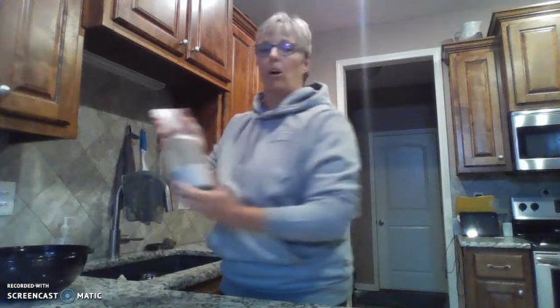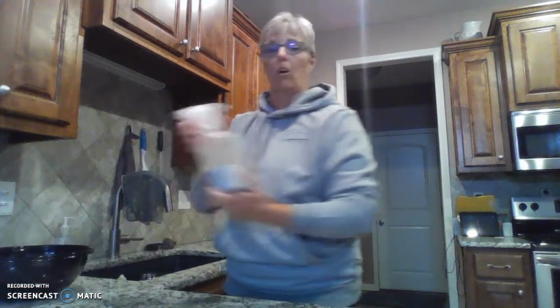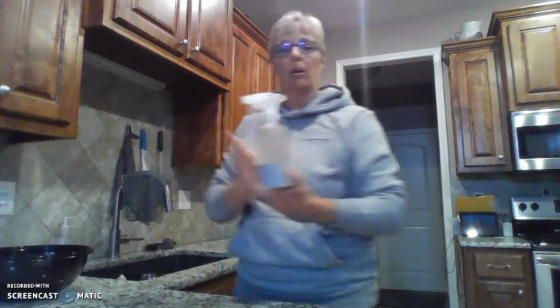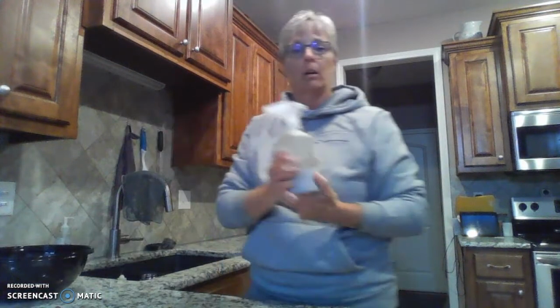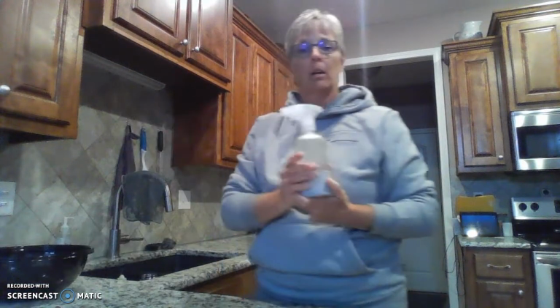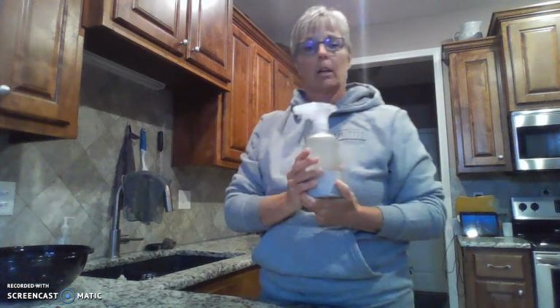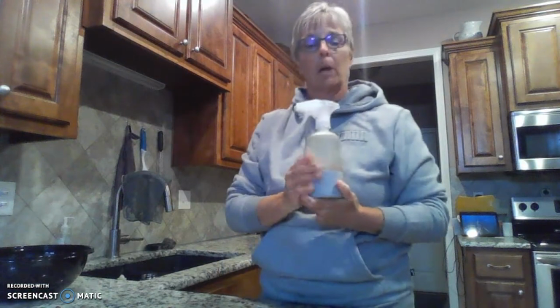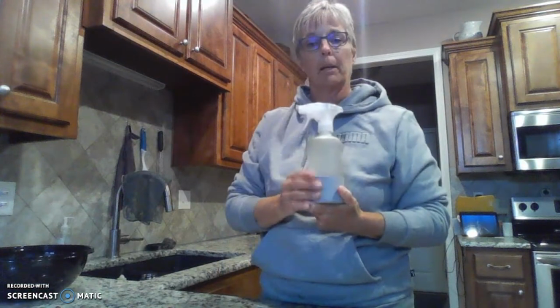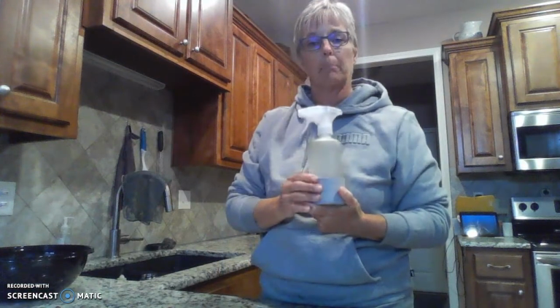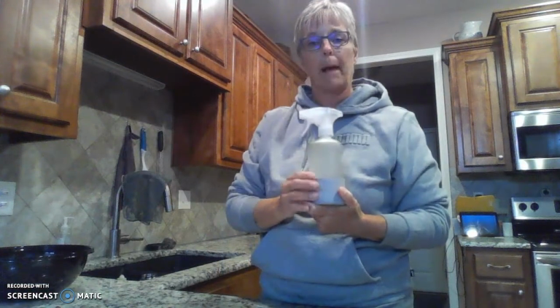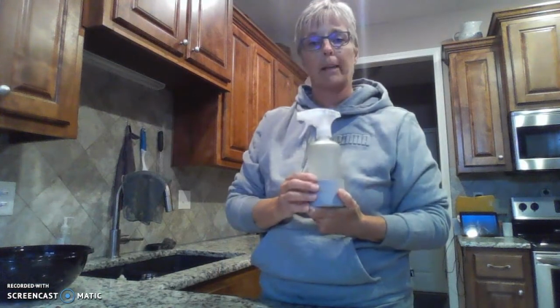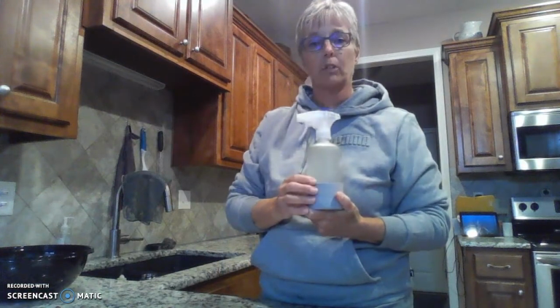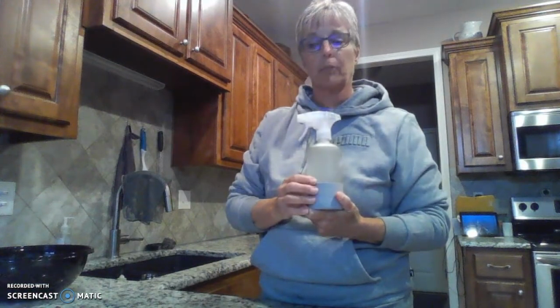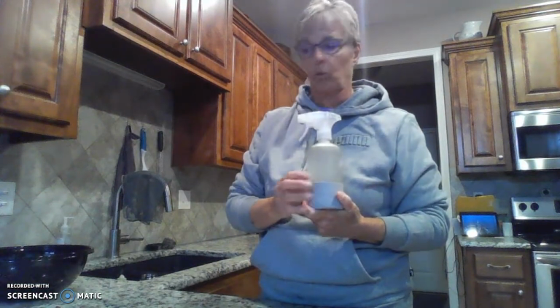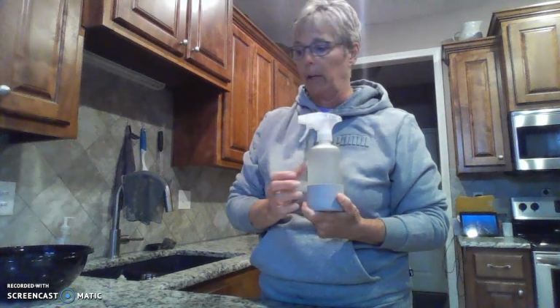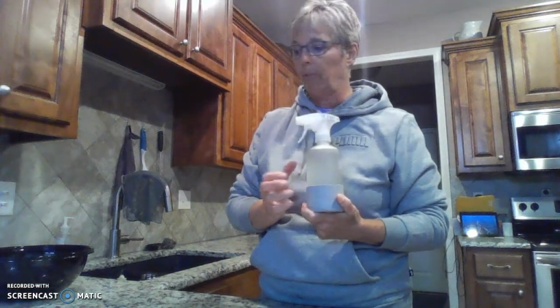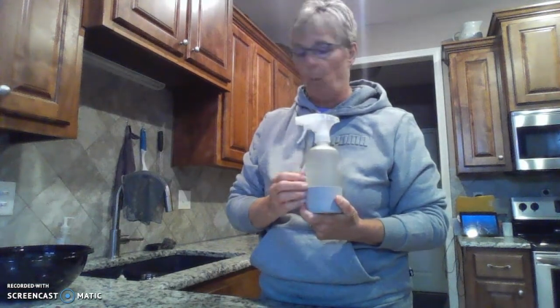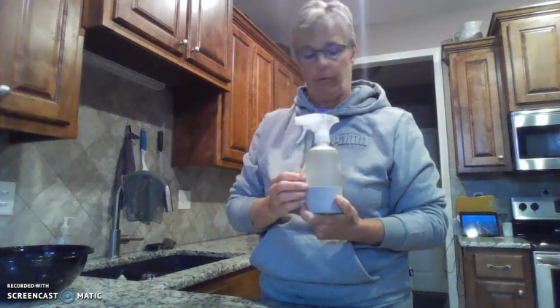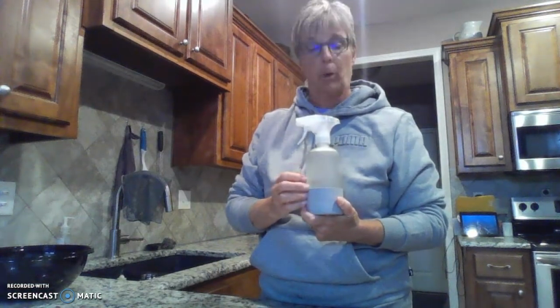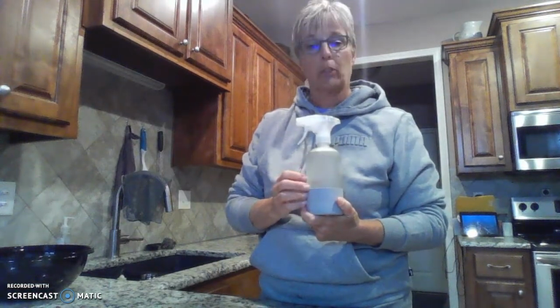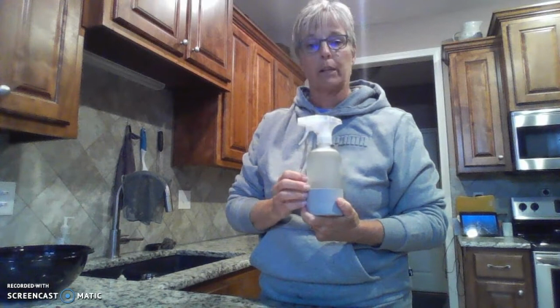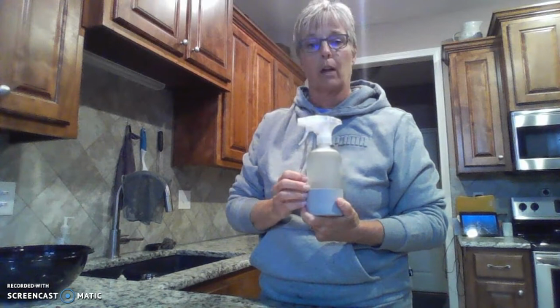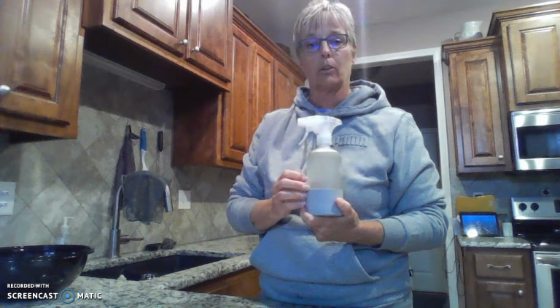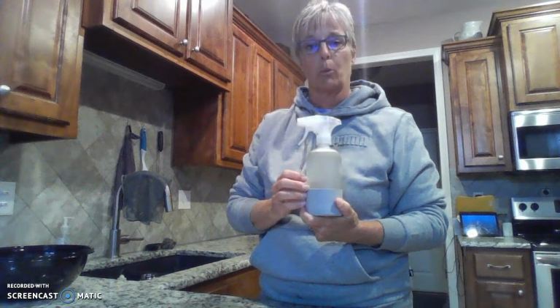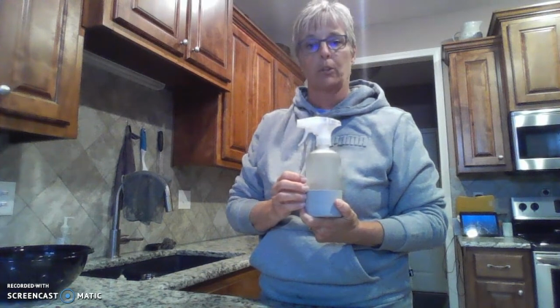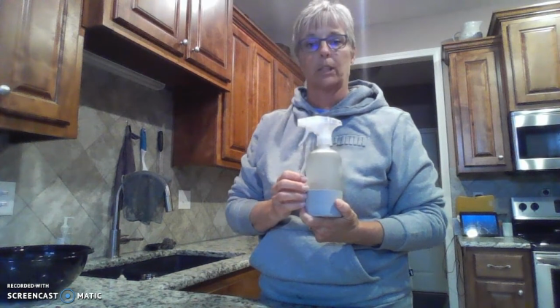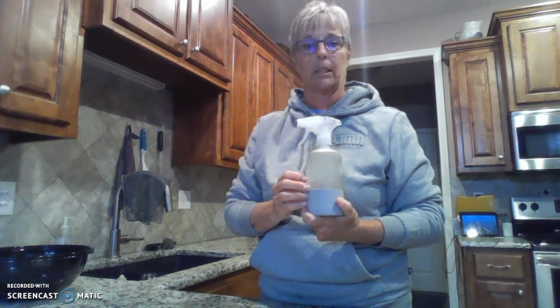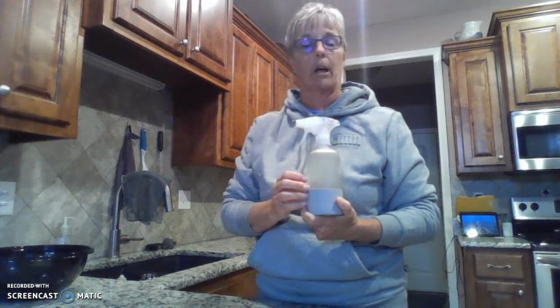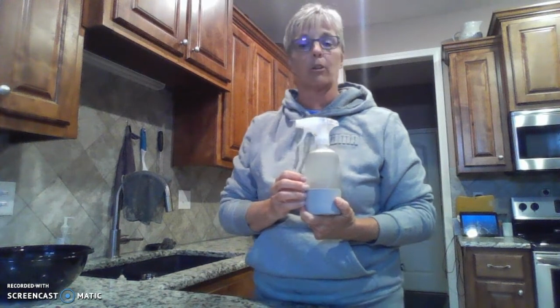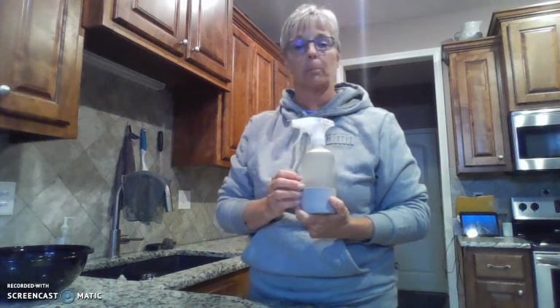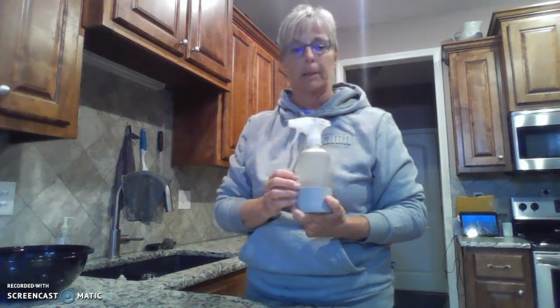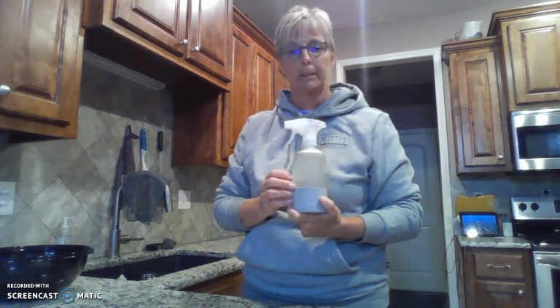They come in packages of three for $43 or they're $16 a piece.